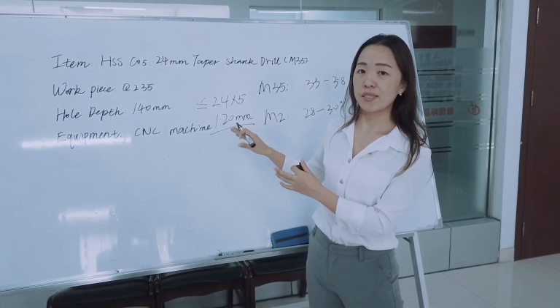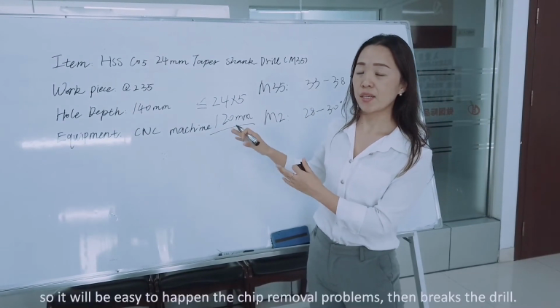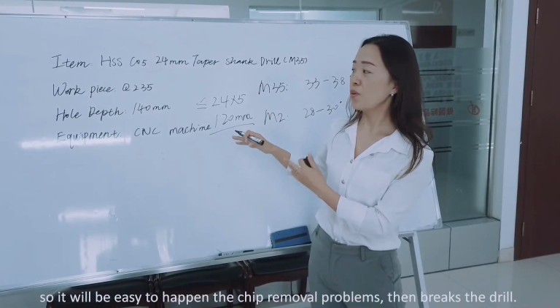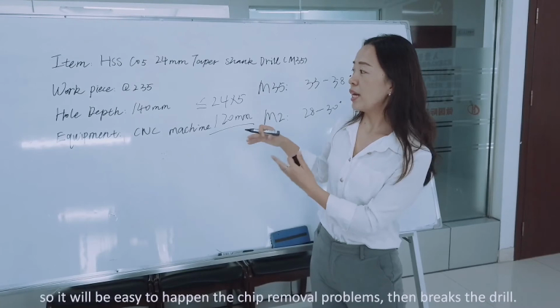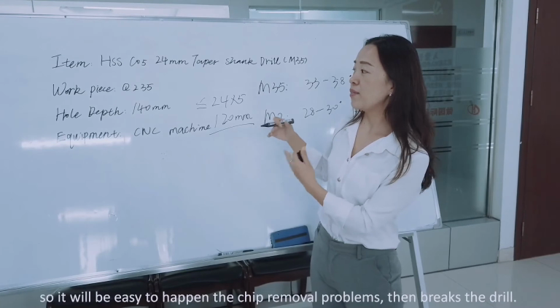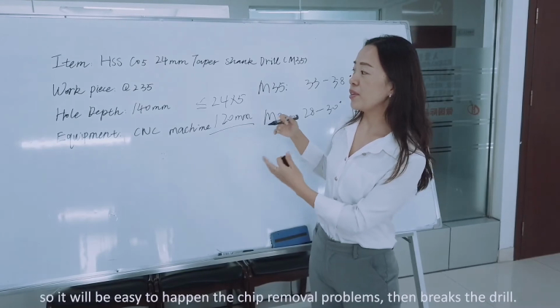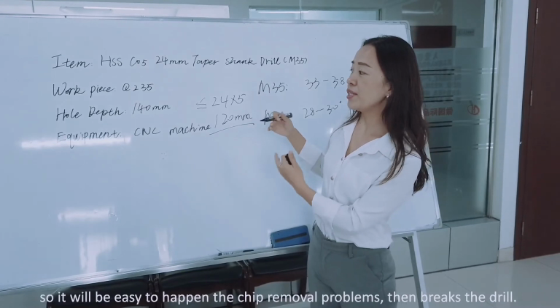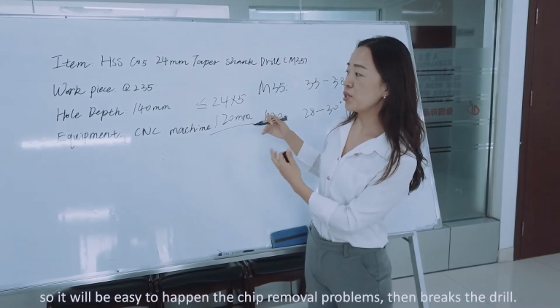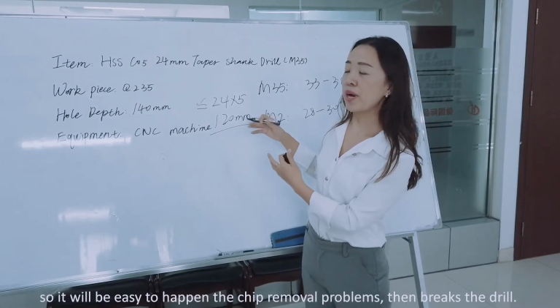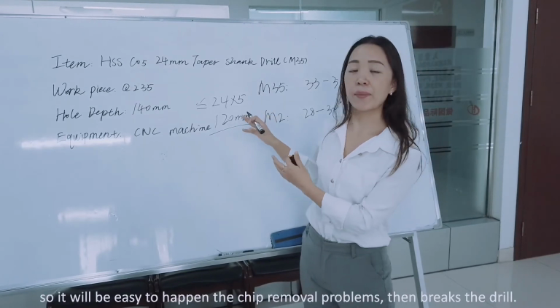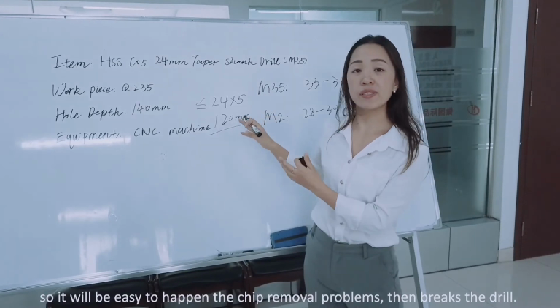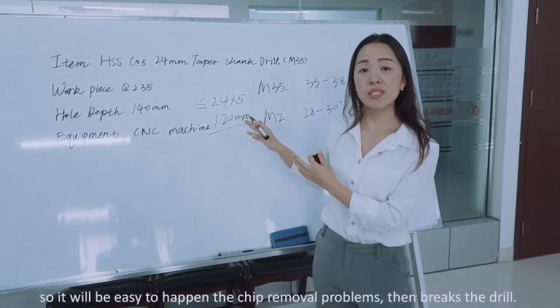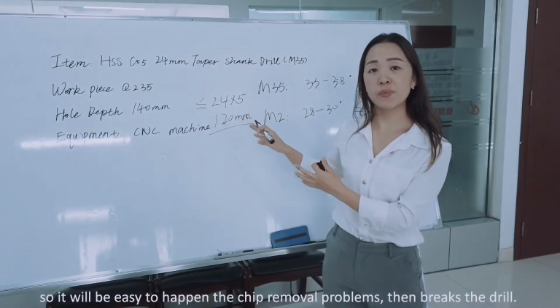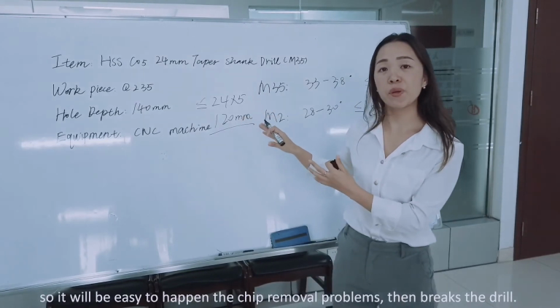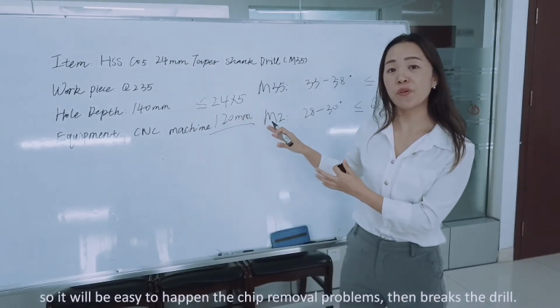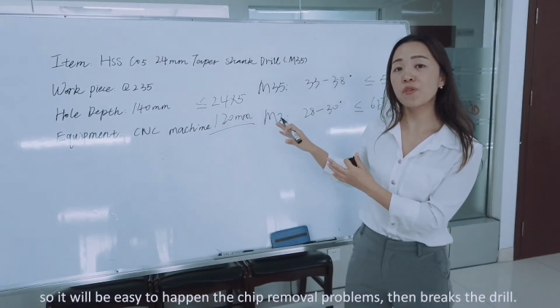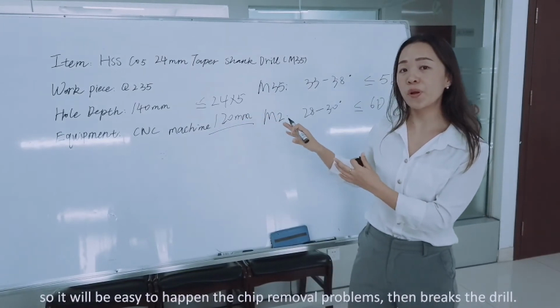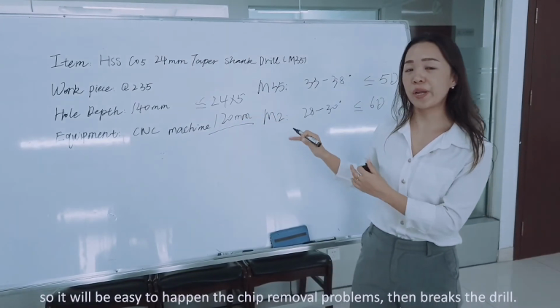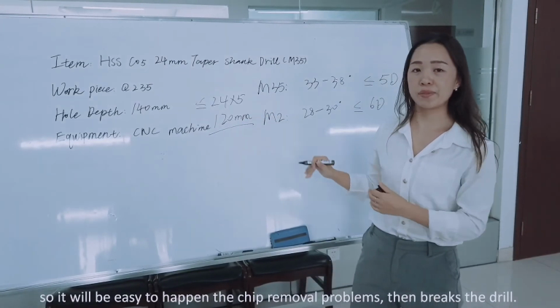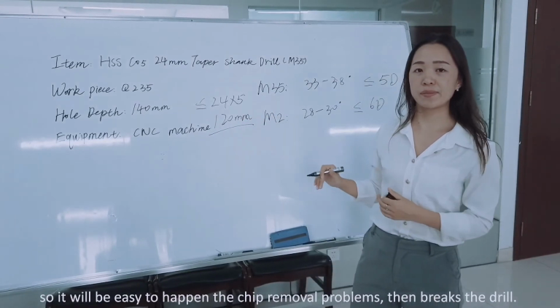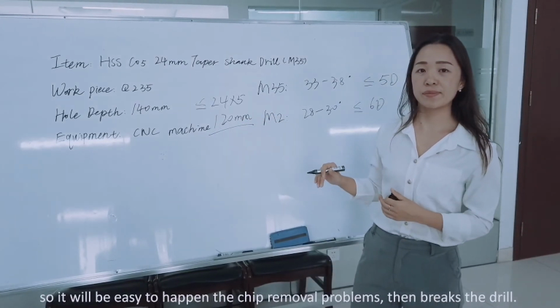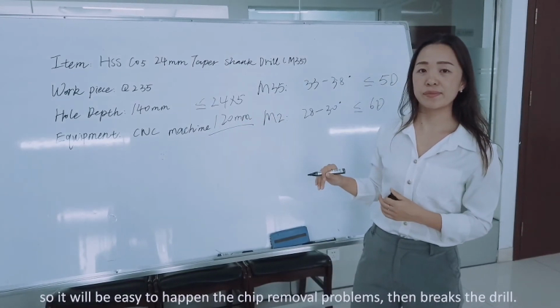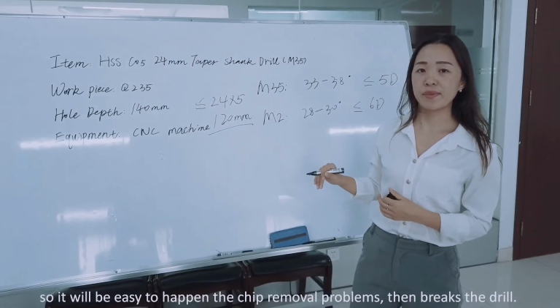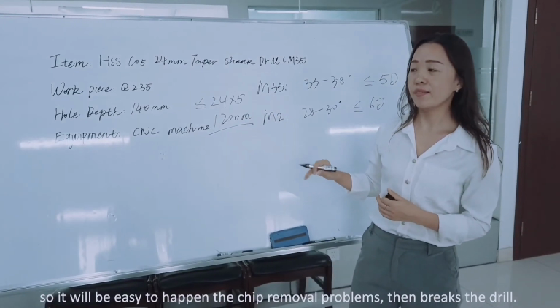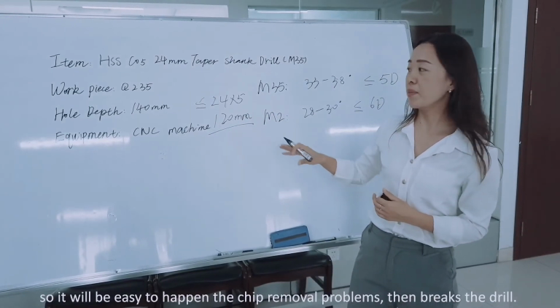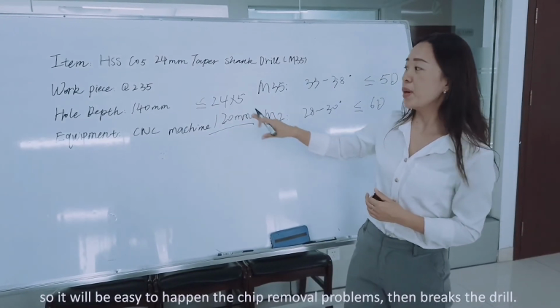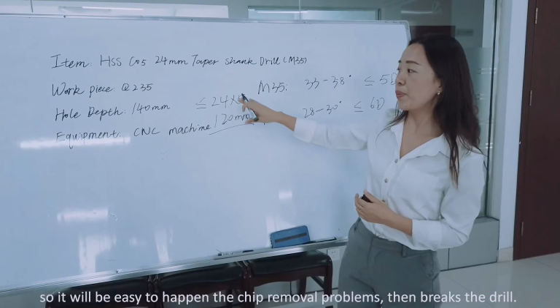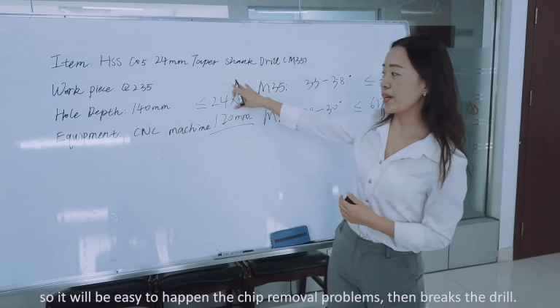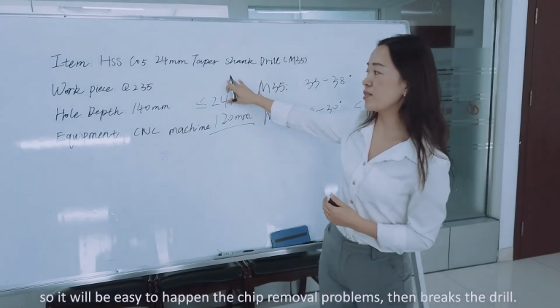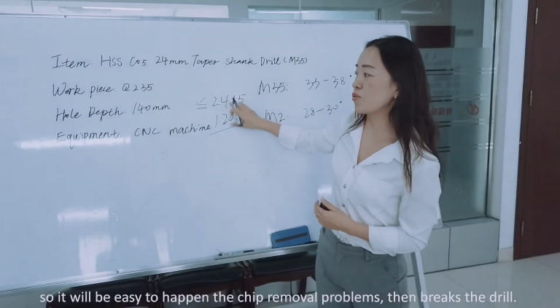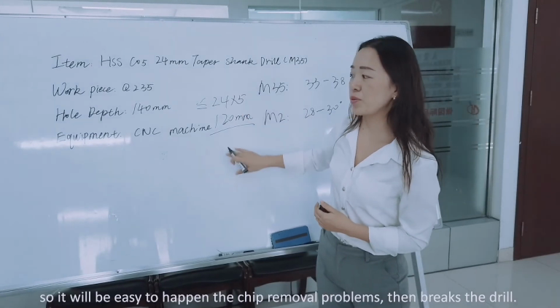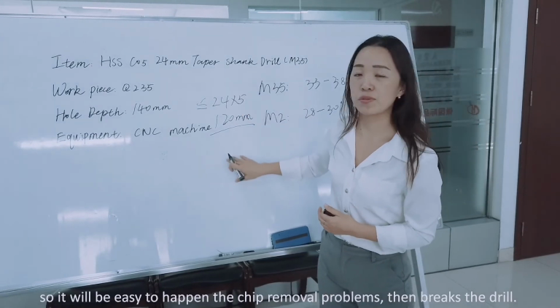So, it will be easy to have chip removal problems, which then causes the drill to break.